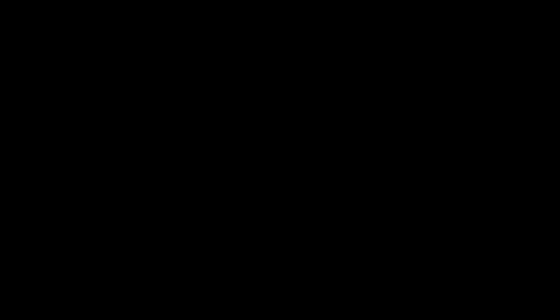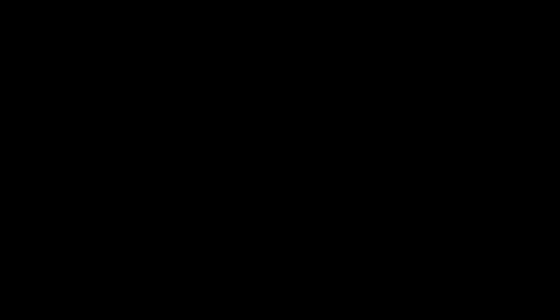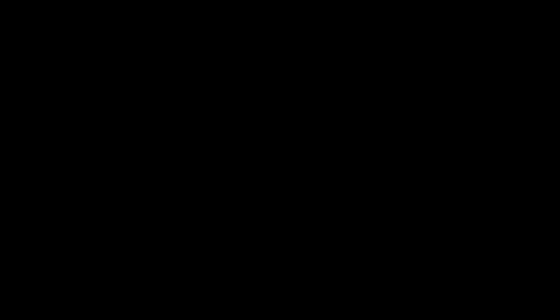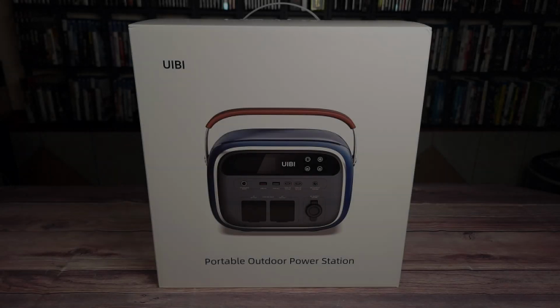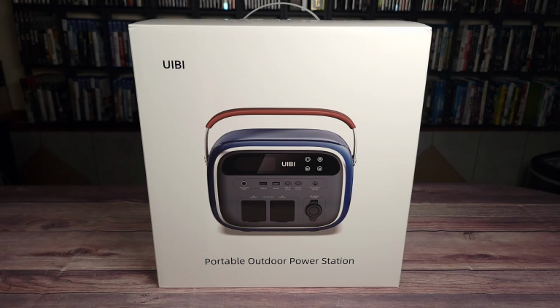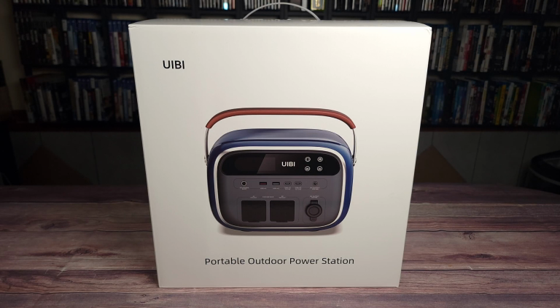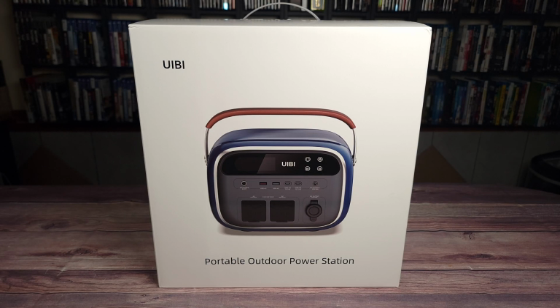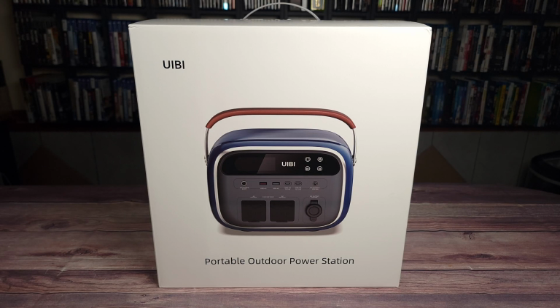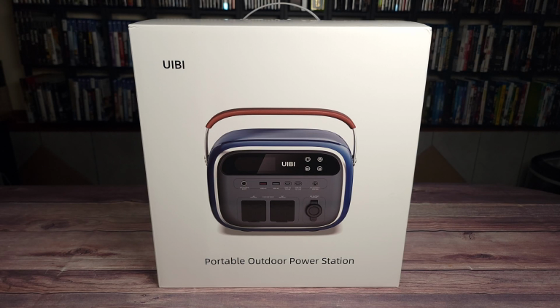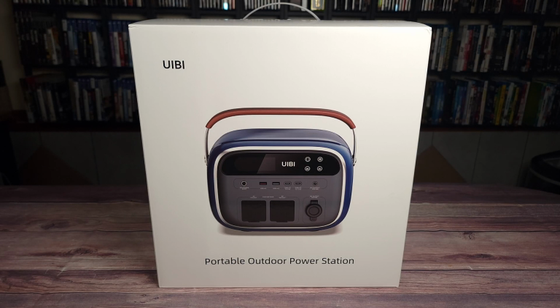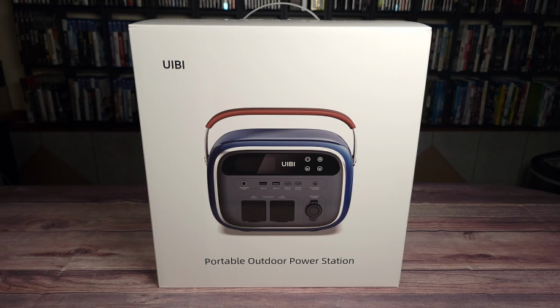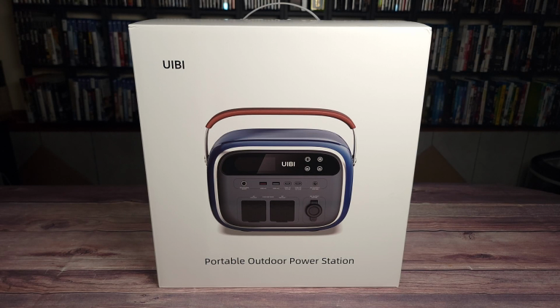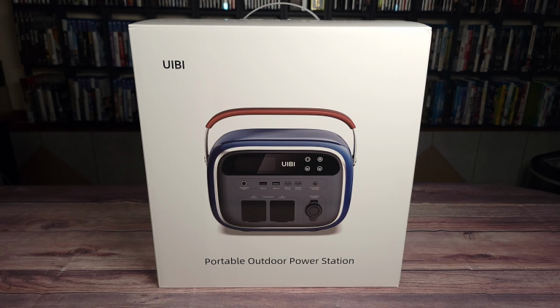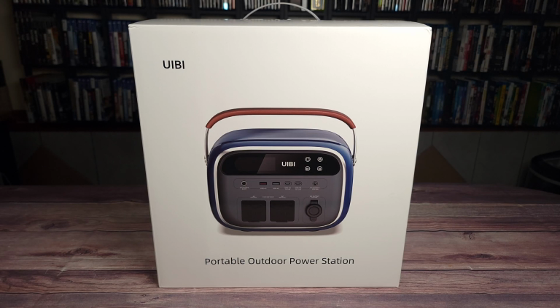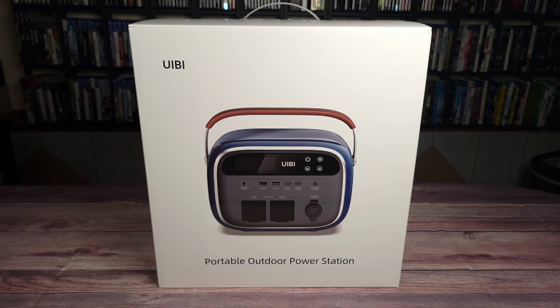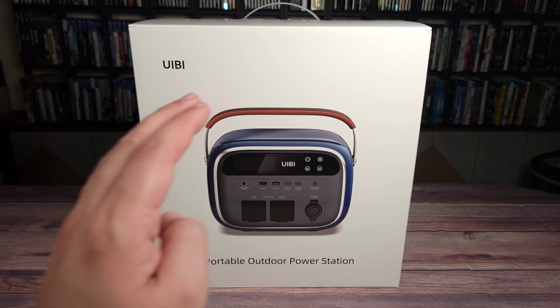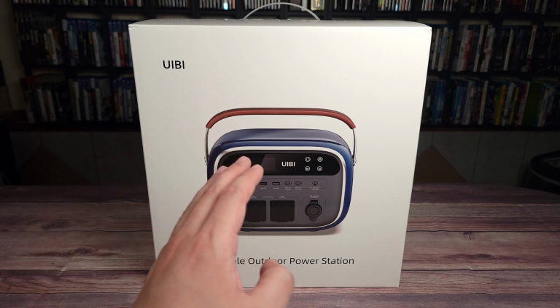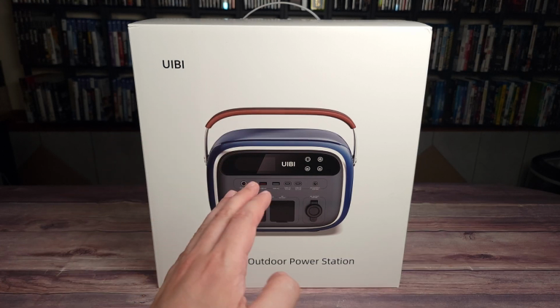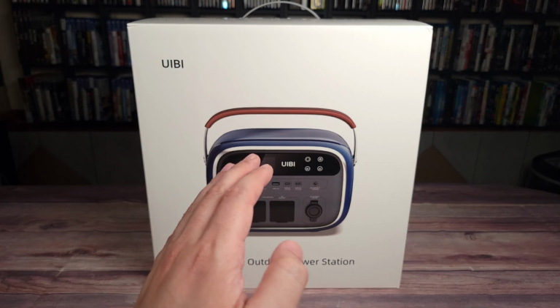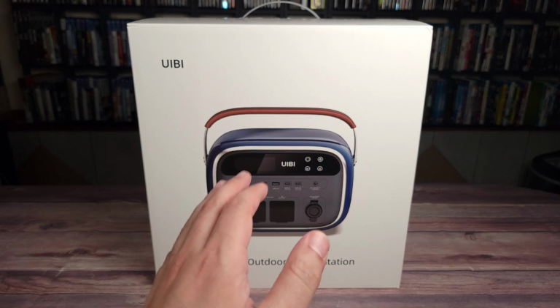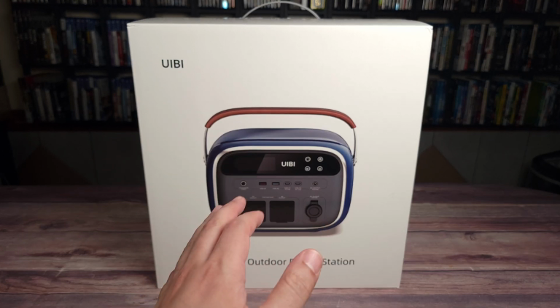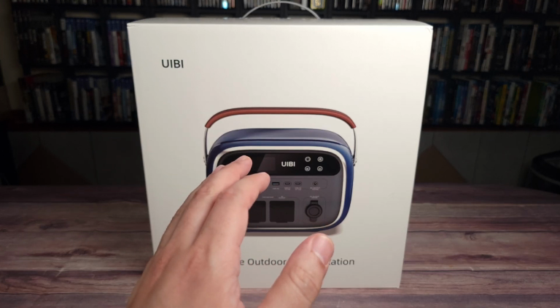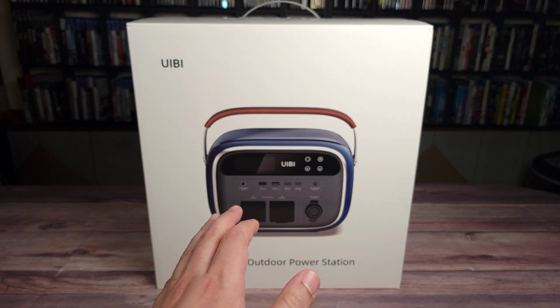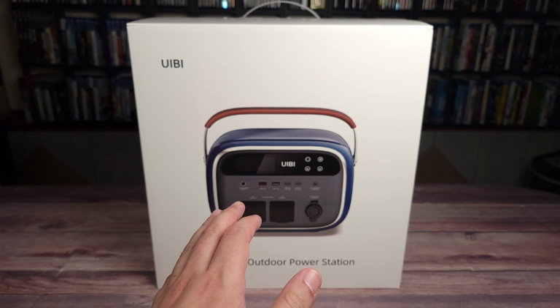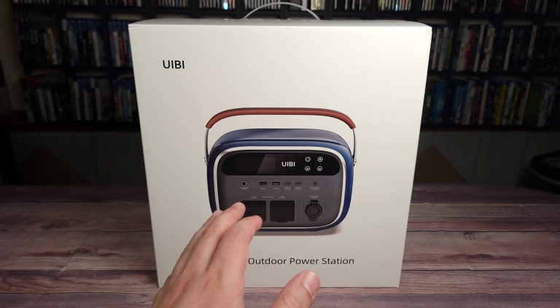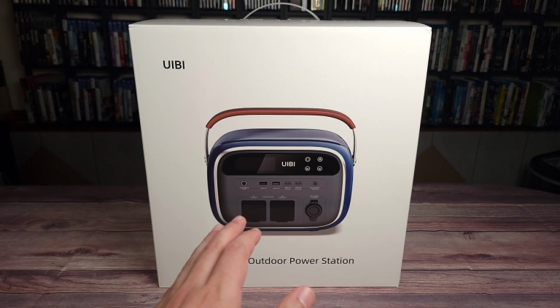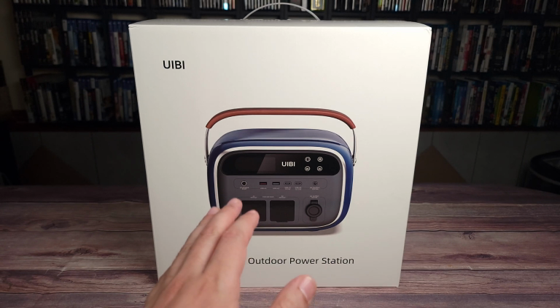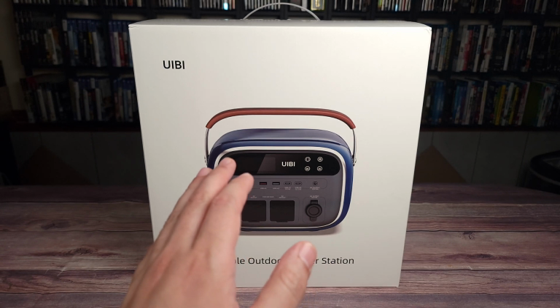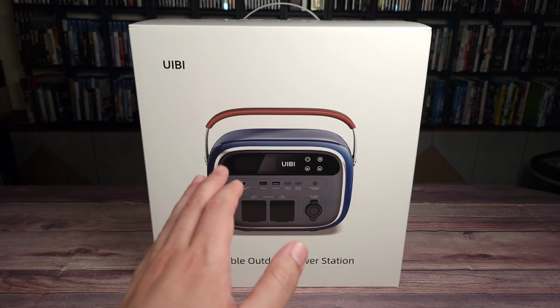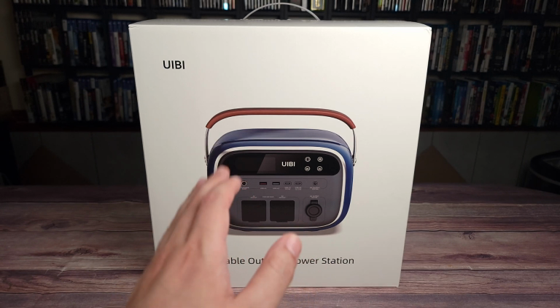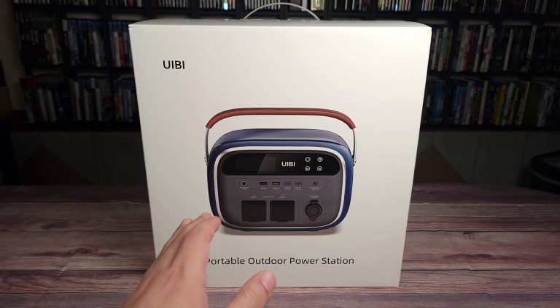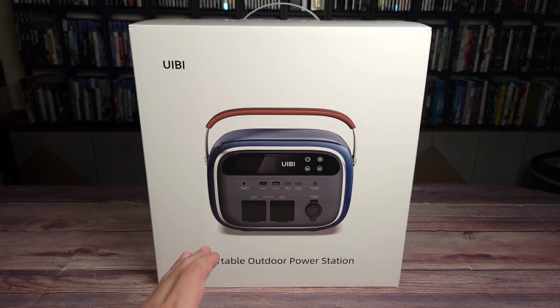What's going on everyone, today we are taking a look at the UEB 666 watt hour portable power station.